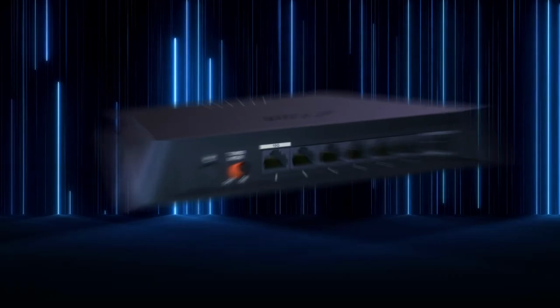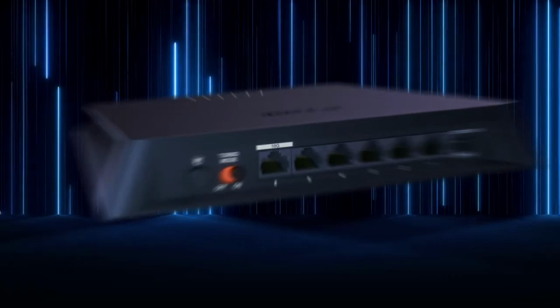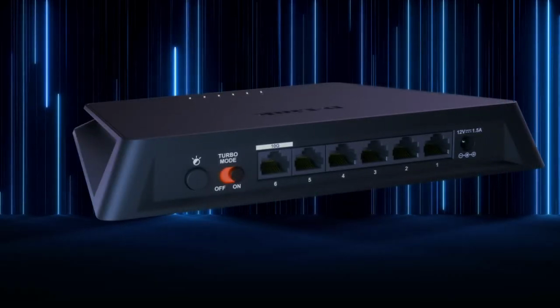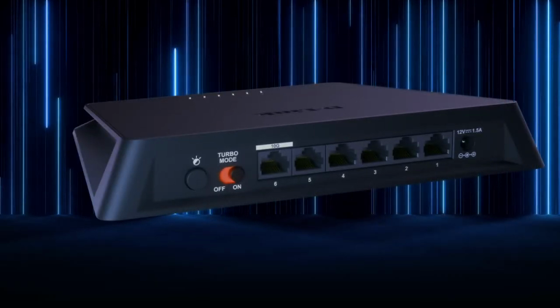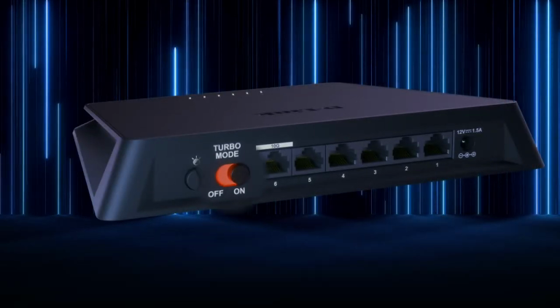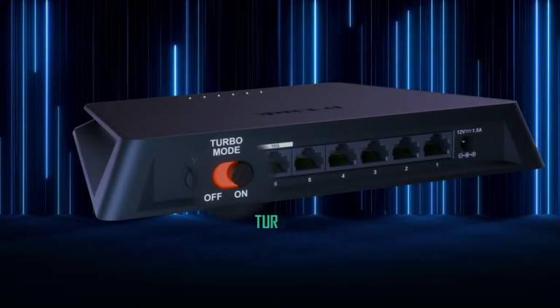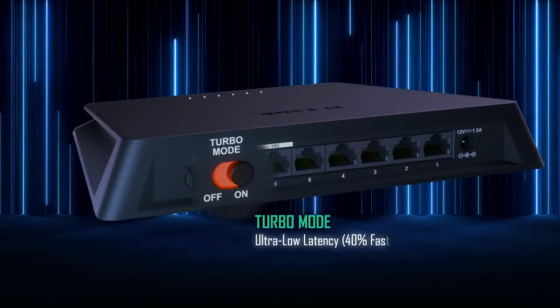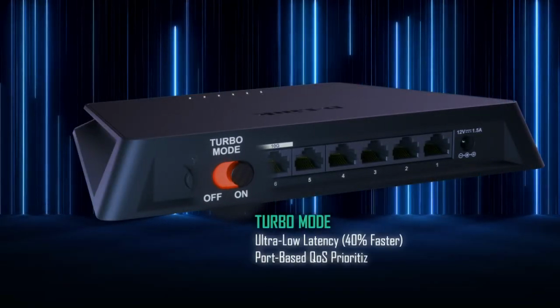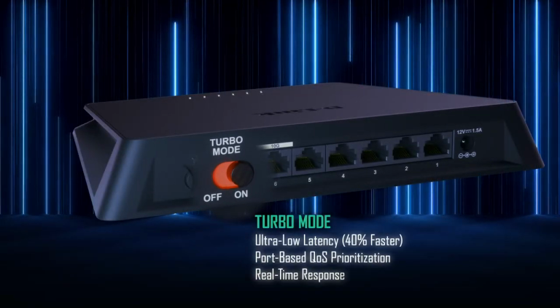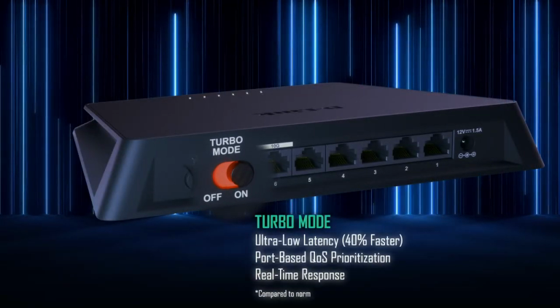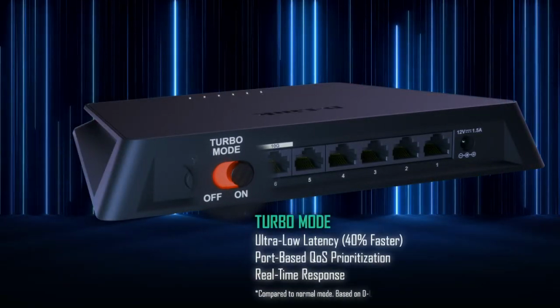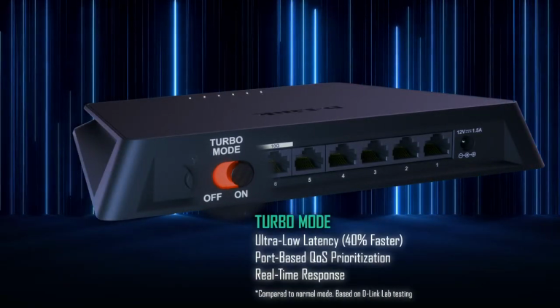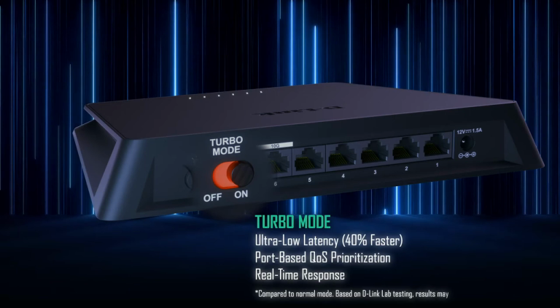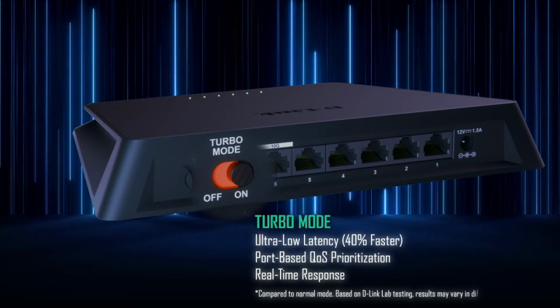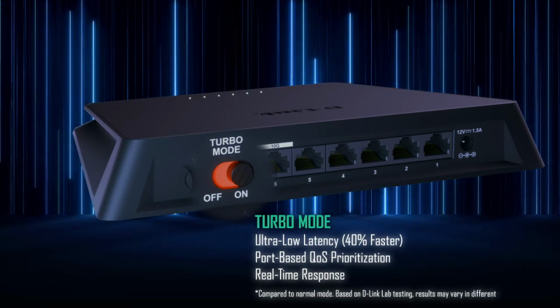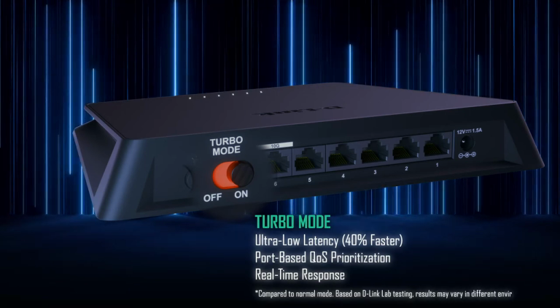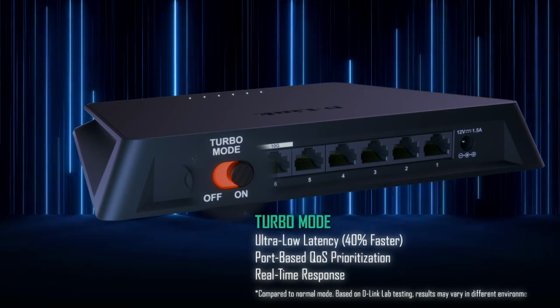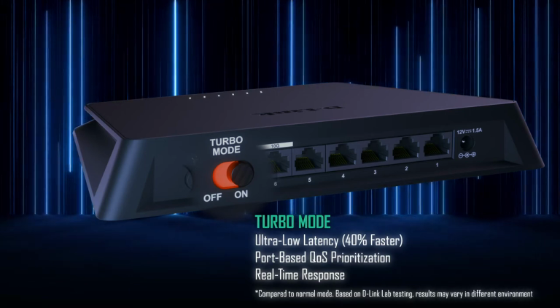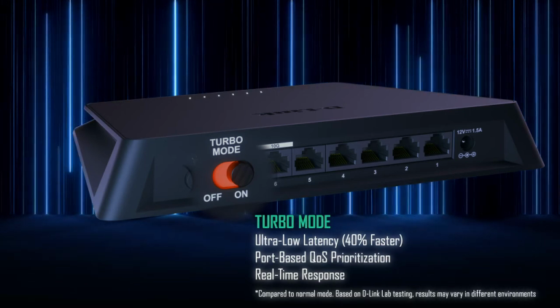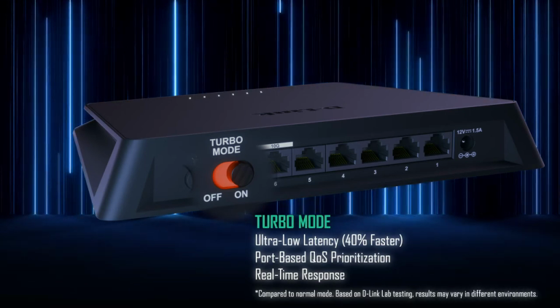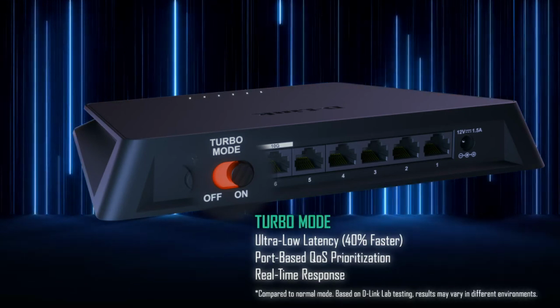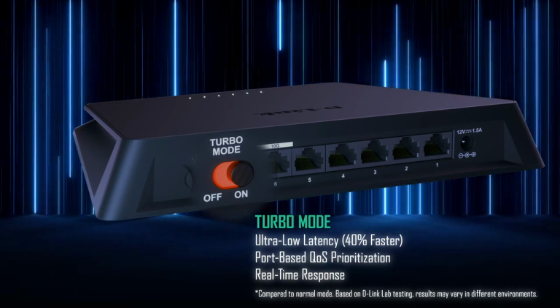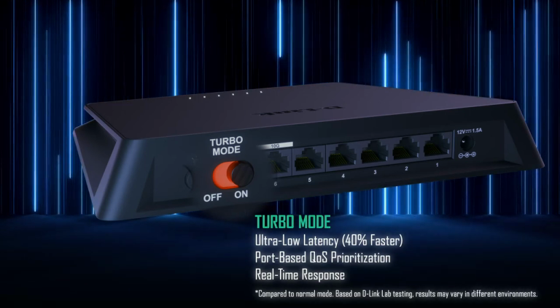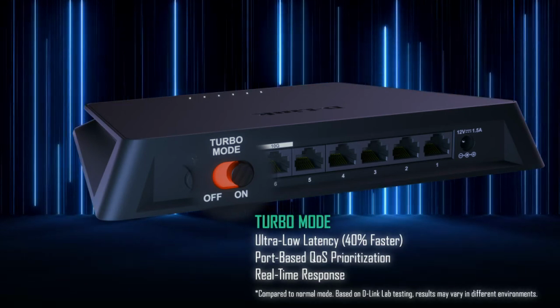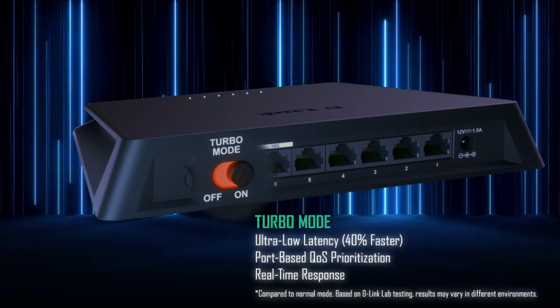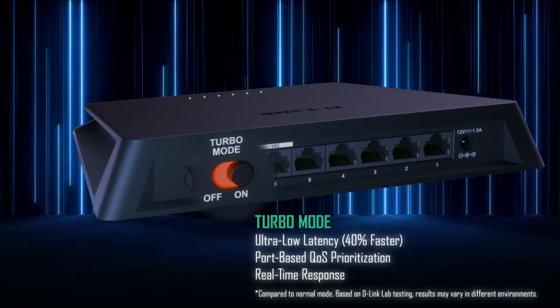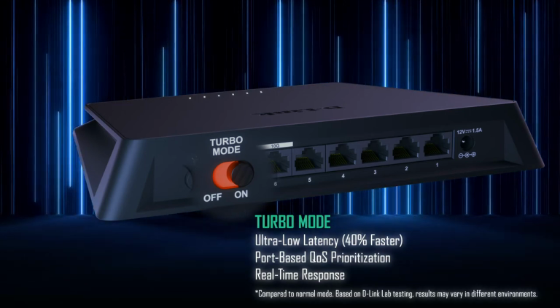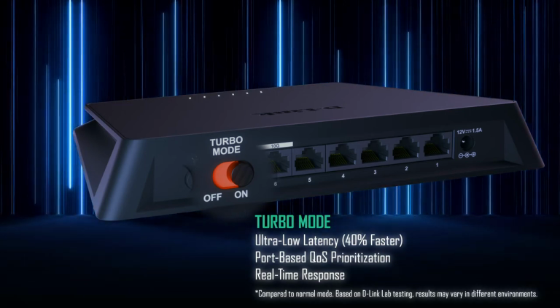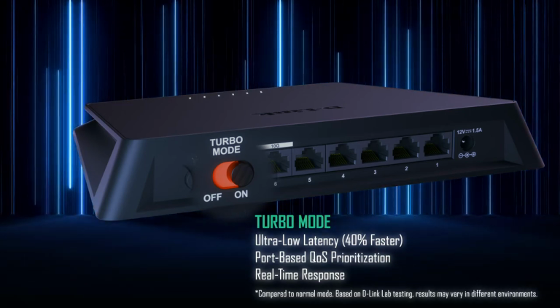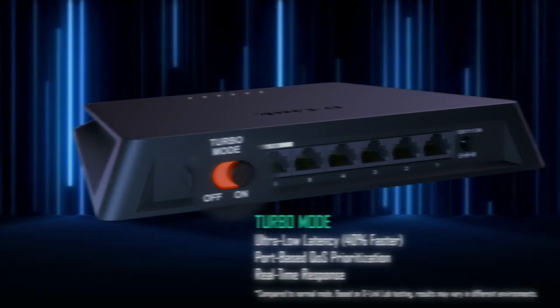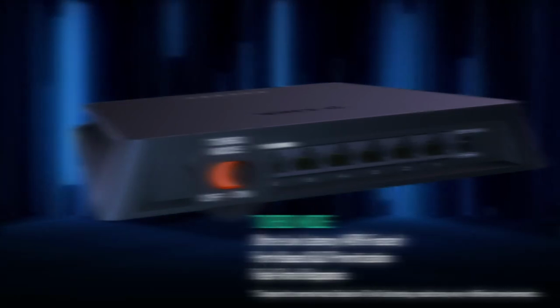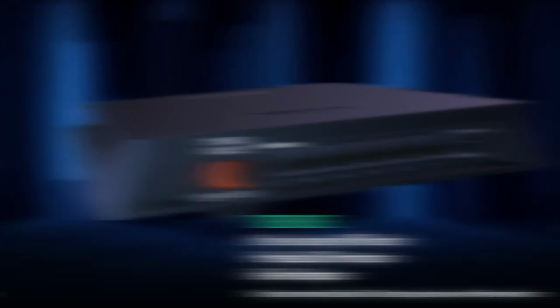When you need that extra network boost, turn on turbo mode and experience 40% faster speeds.